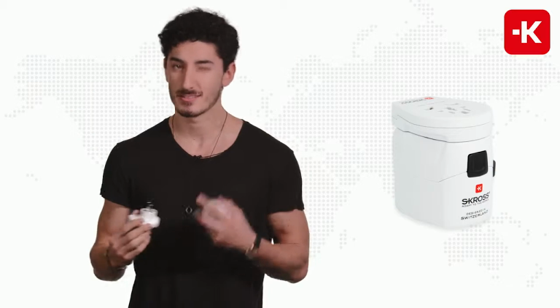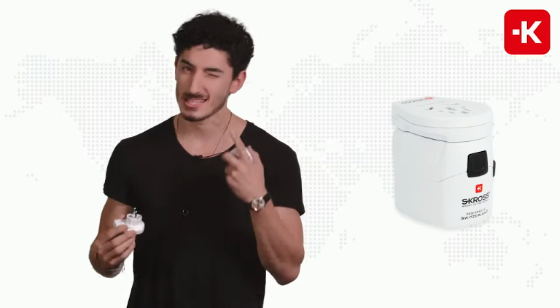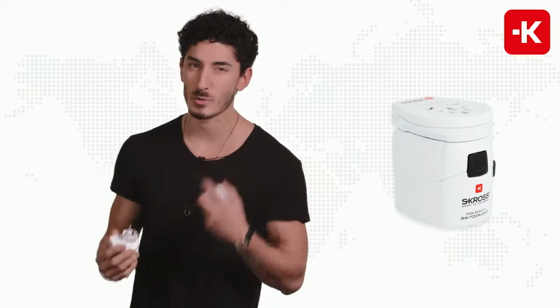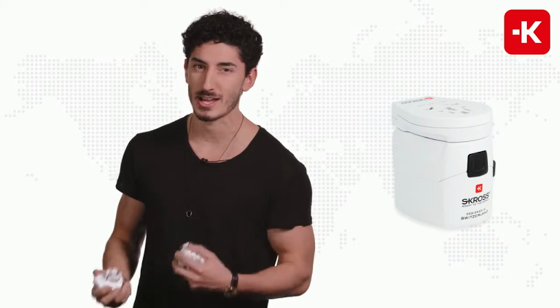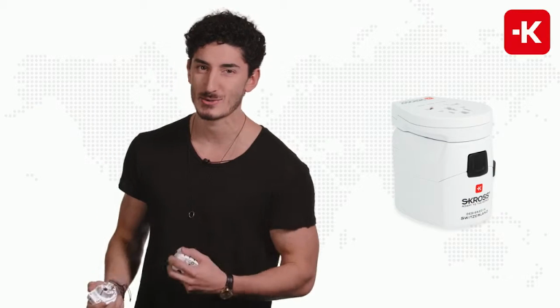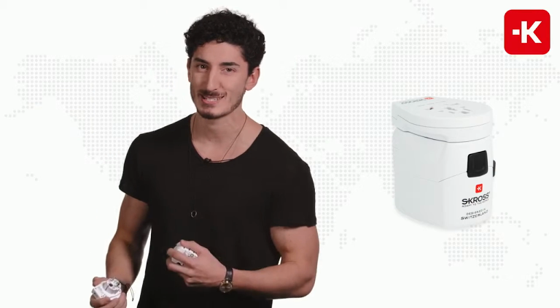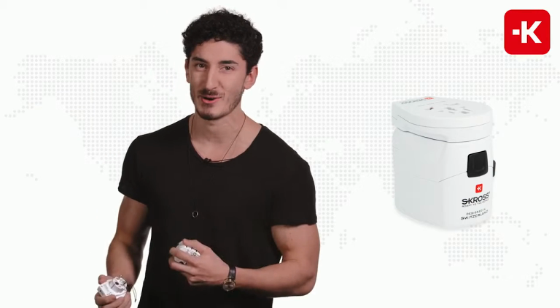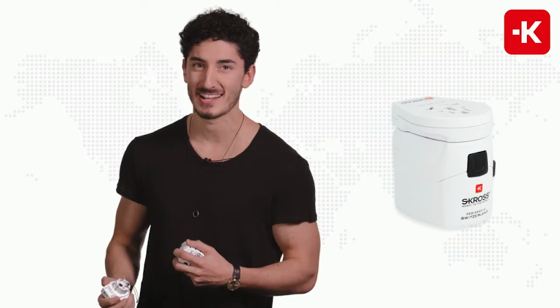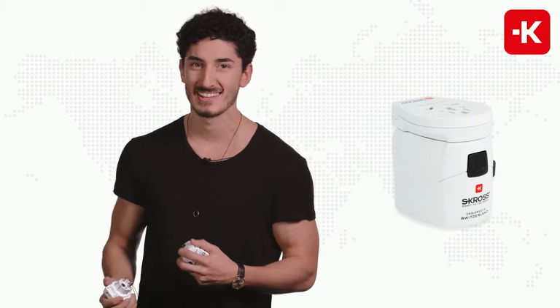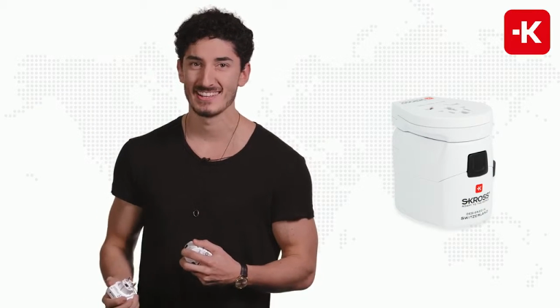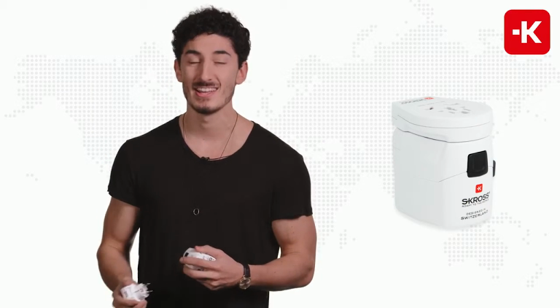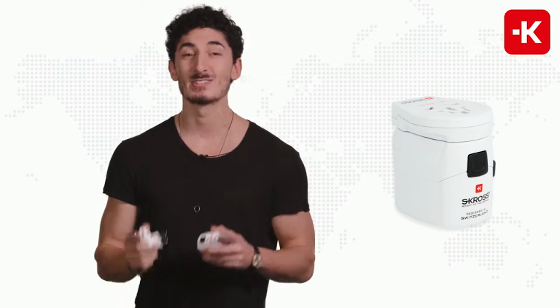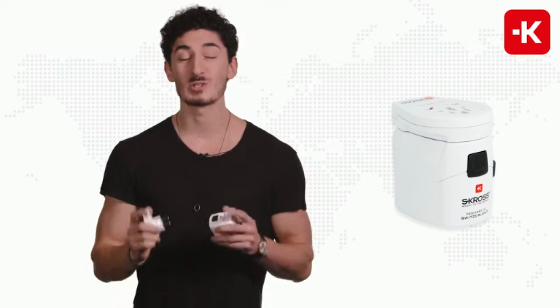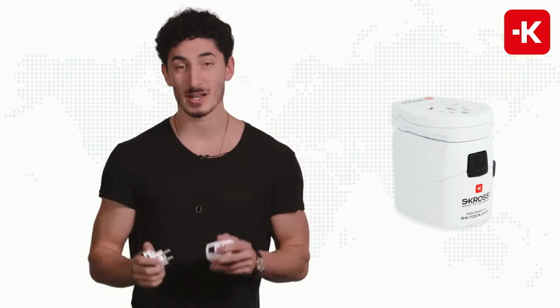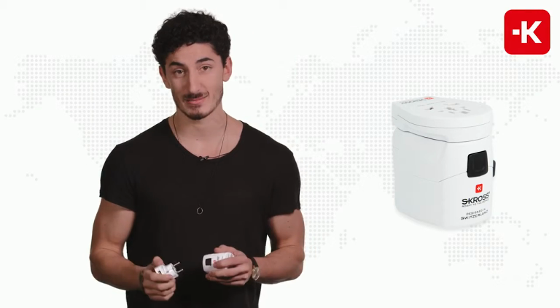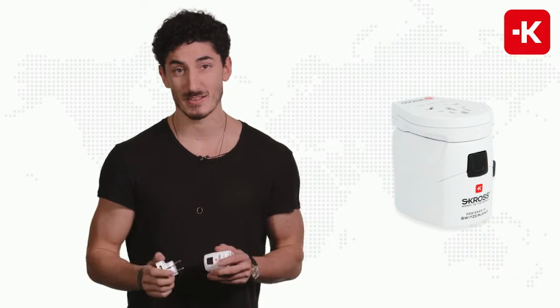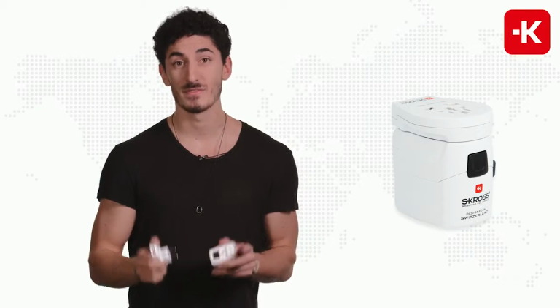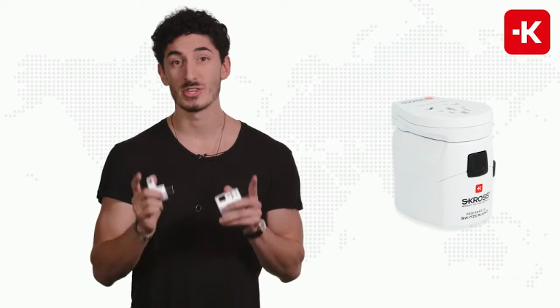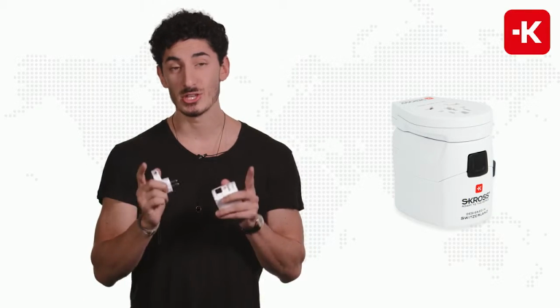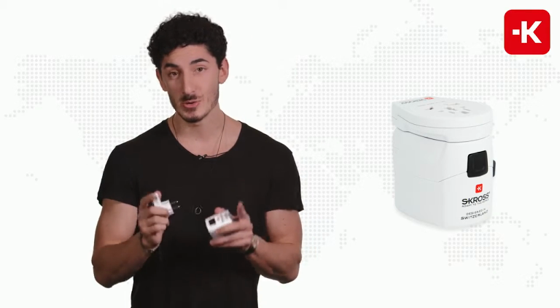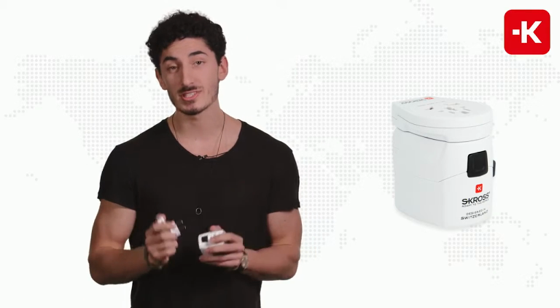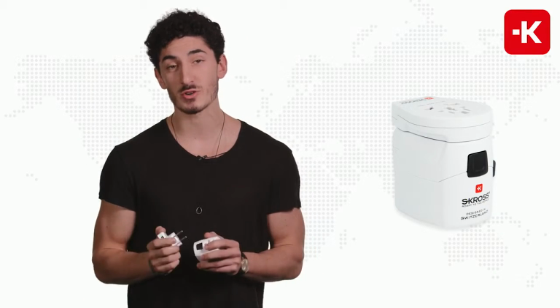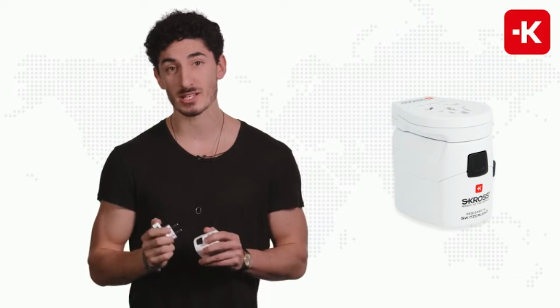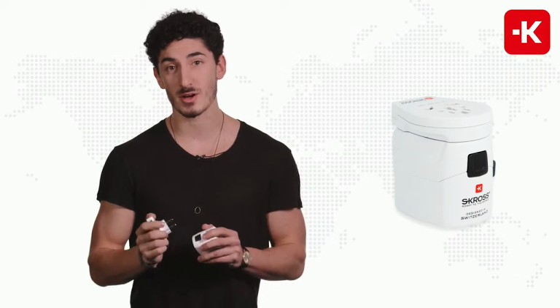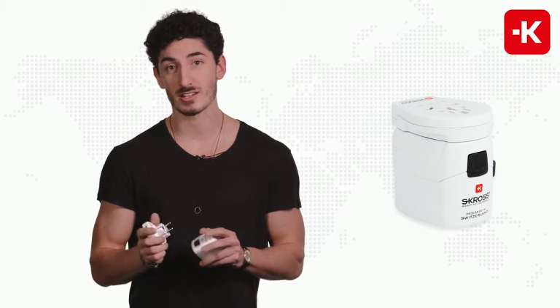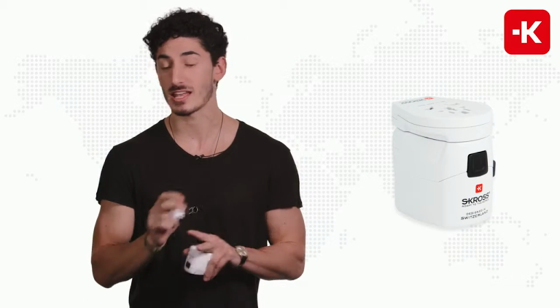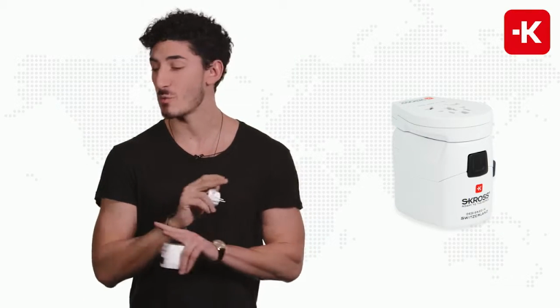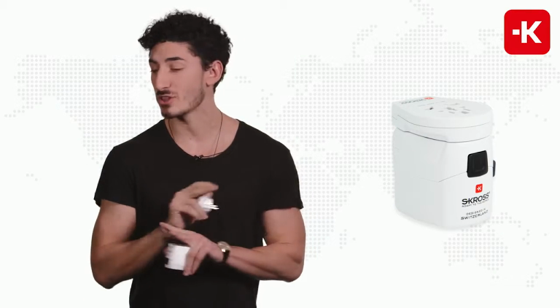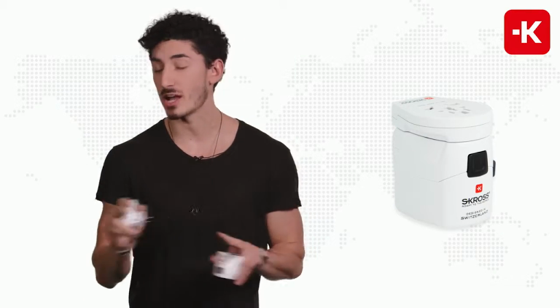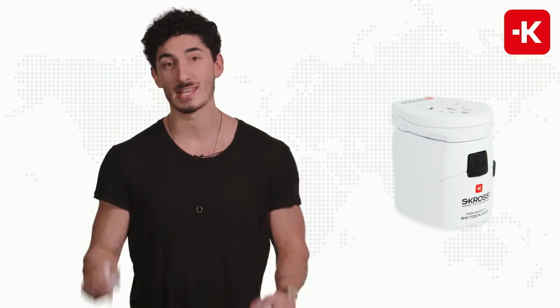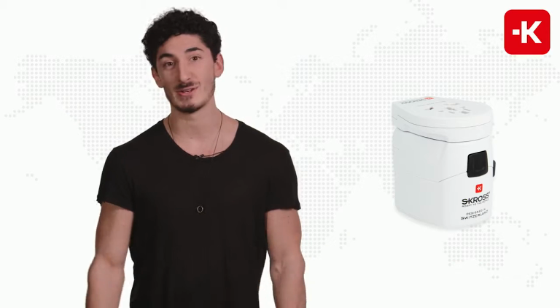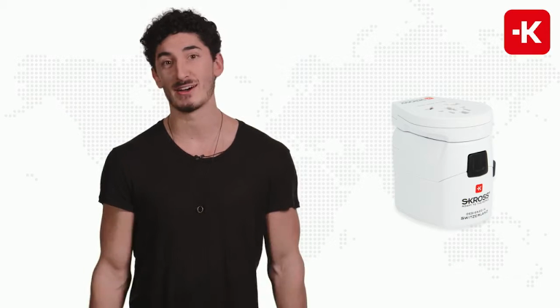Trust me, use the Scross product. It will not let you down.